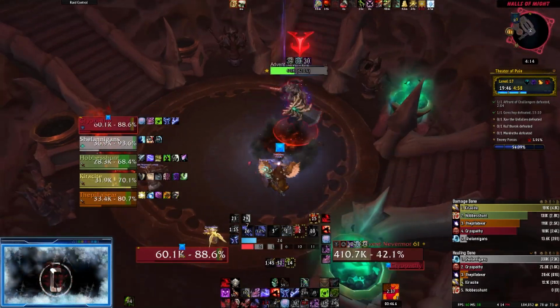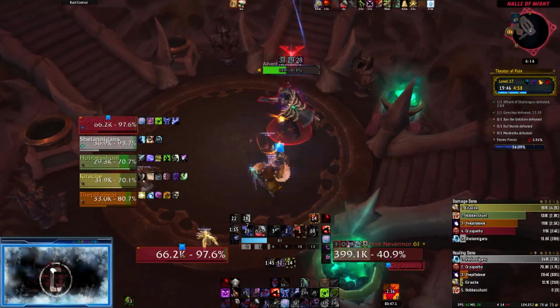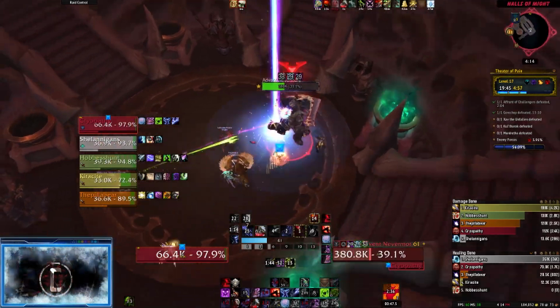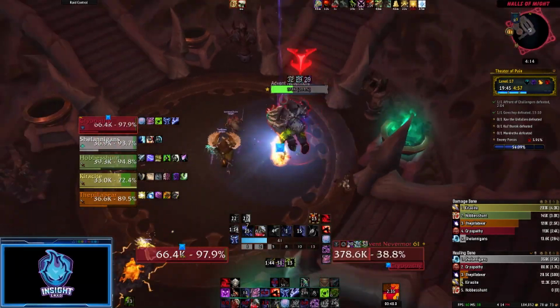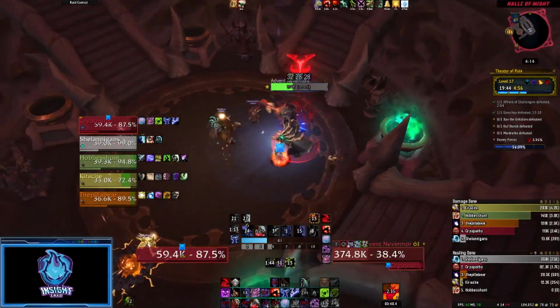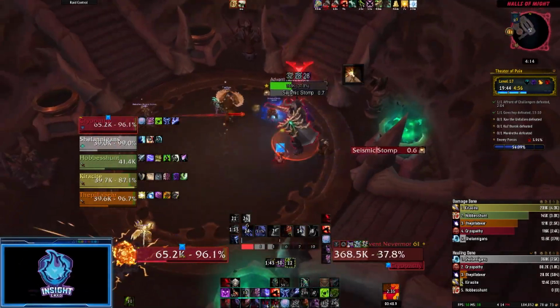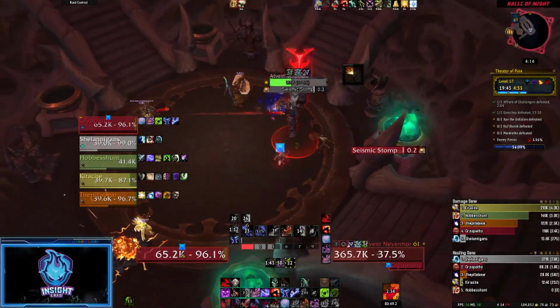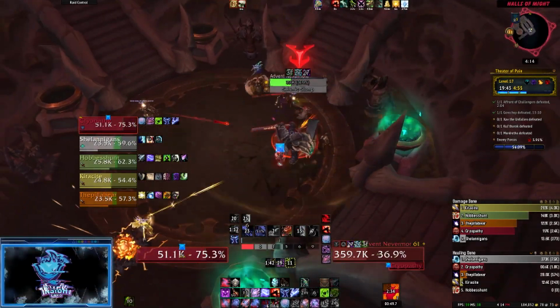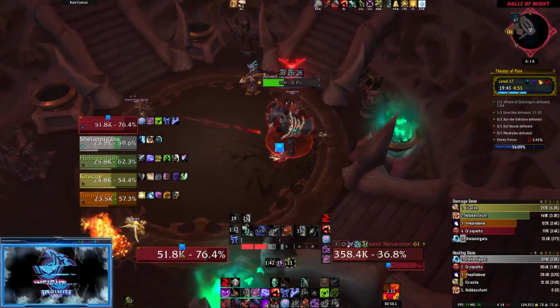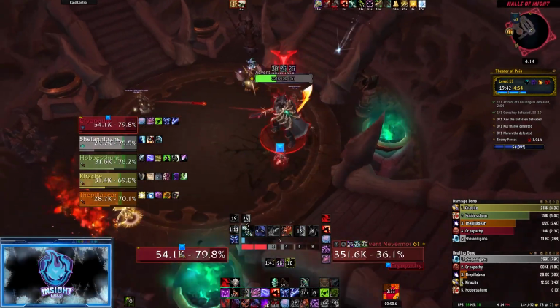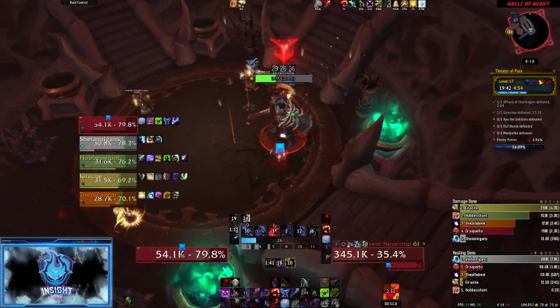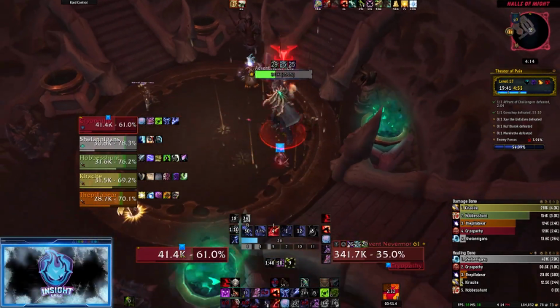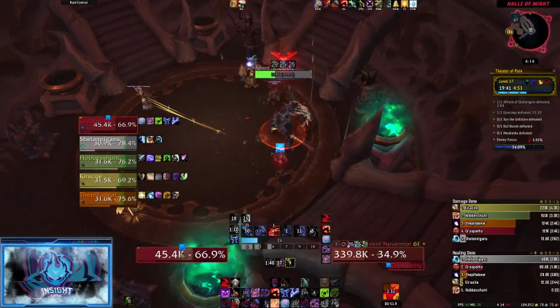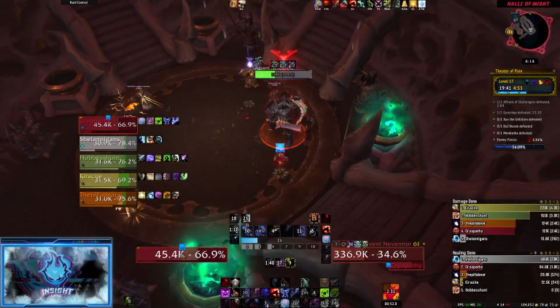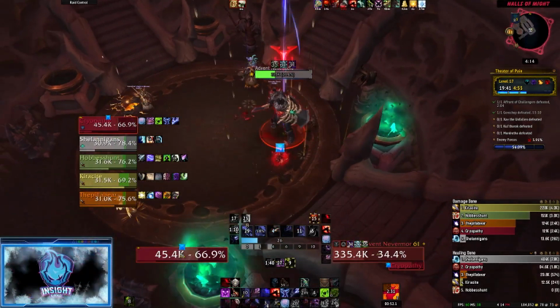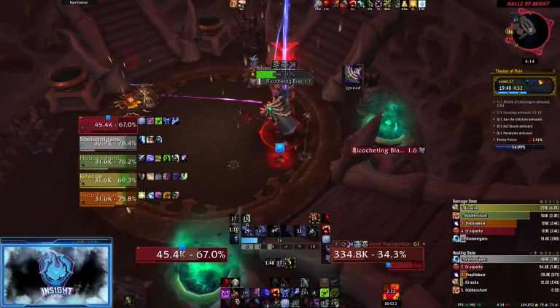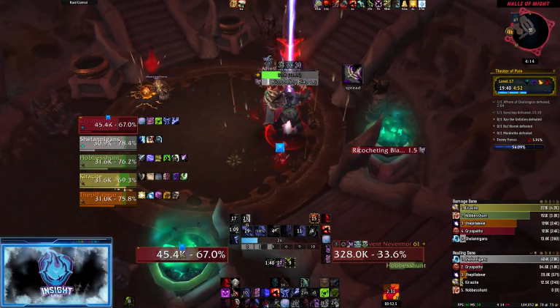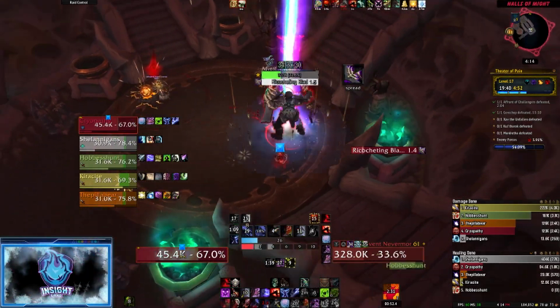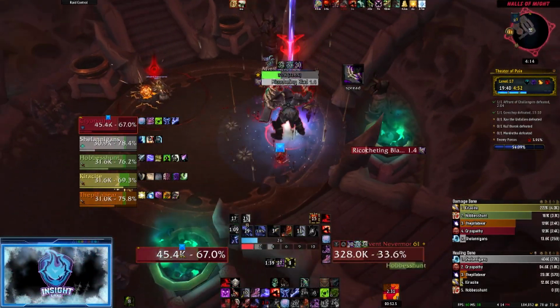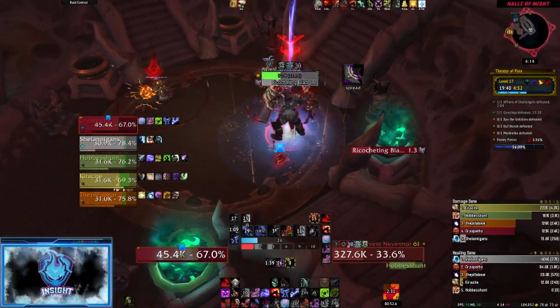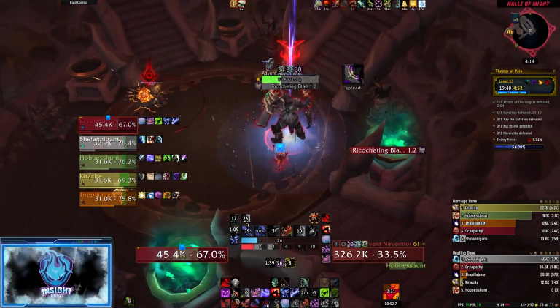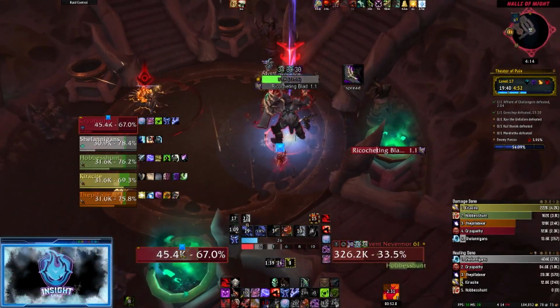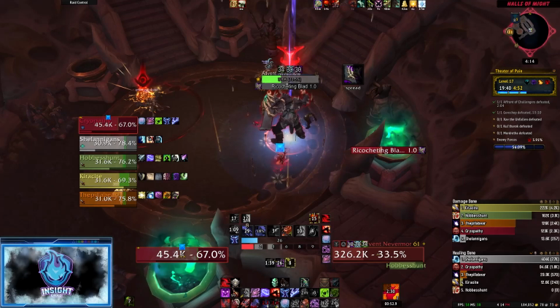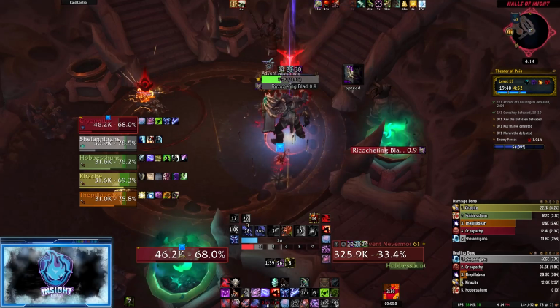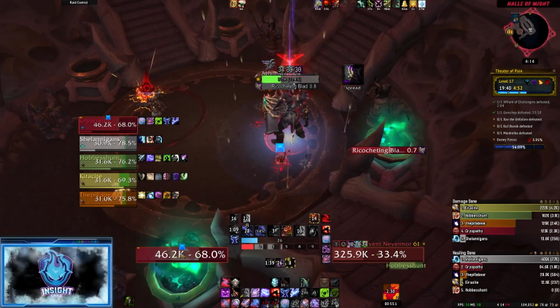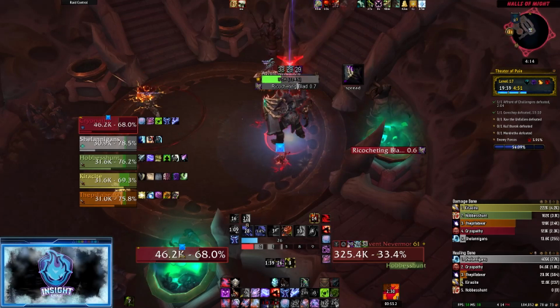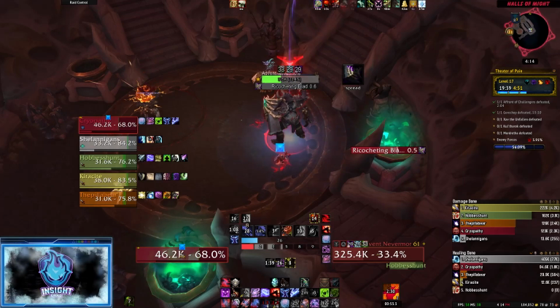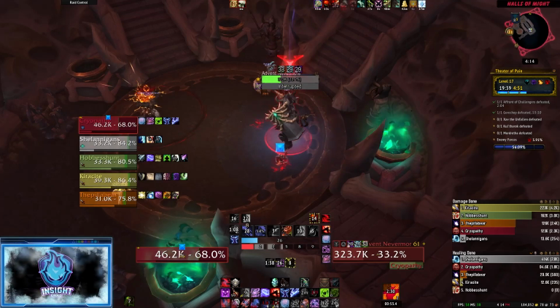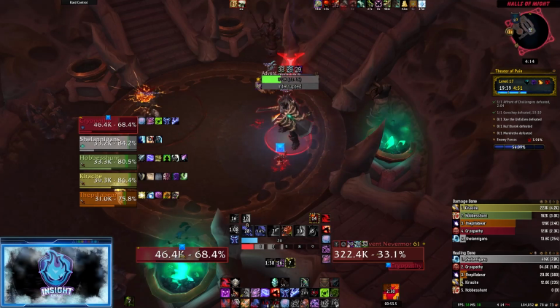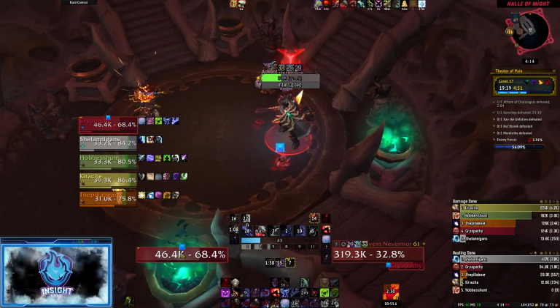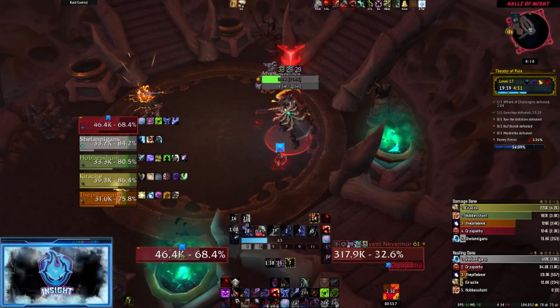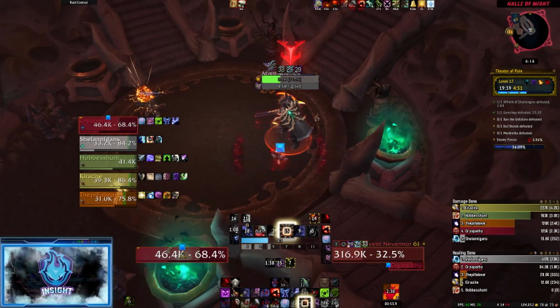Hunters and Rogues, you can in fact juke the Ricocheting Blade ability with Feign Death and Vanish. You just have to be very quick with your reaction time.